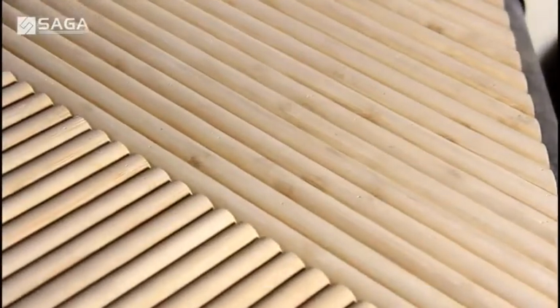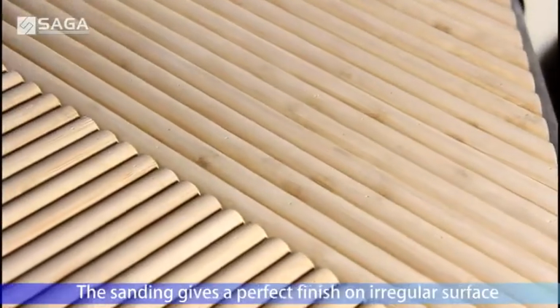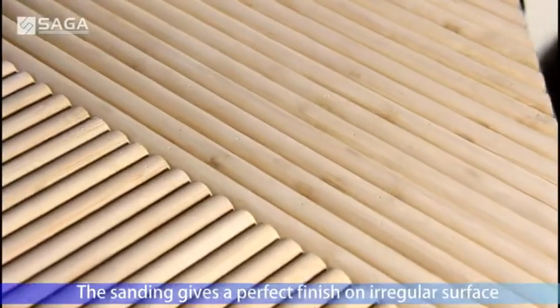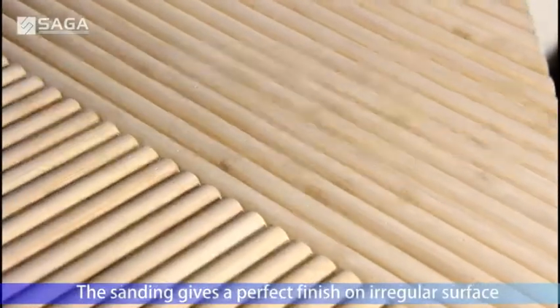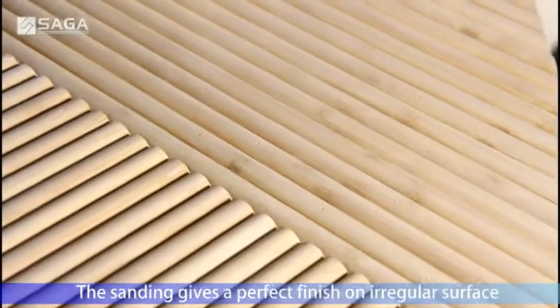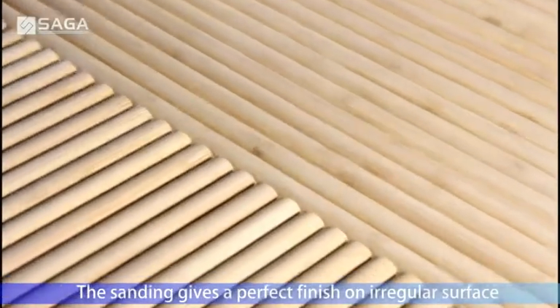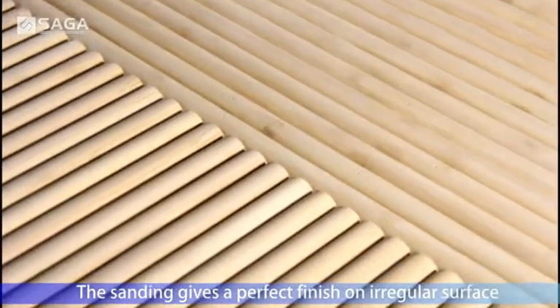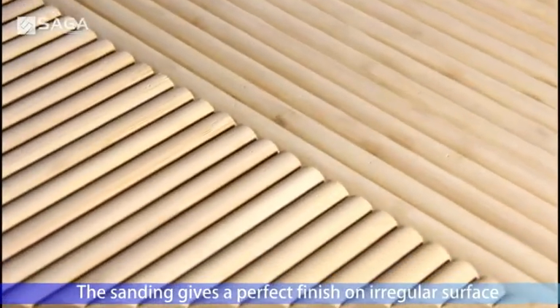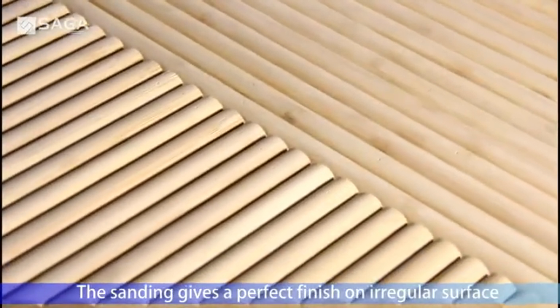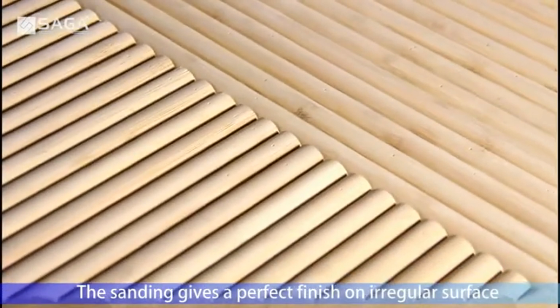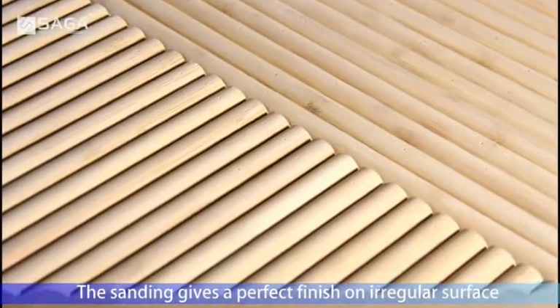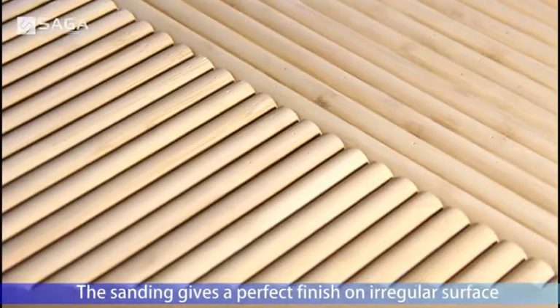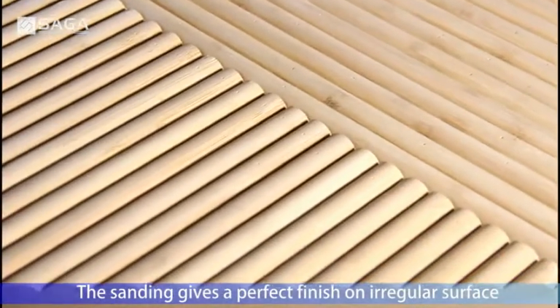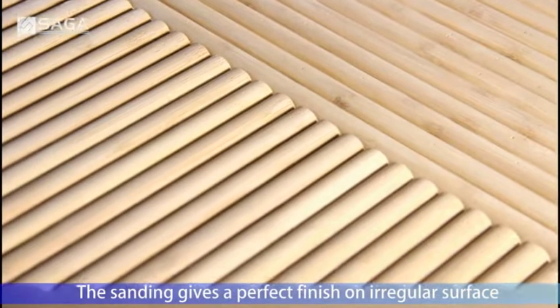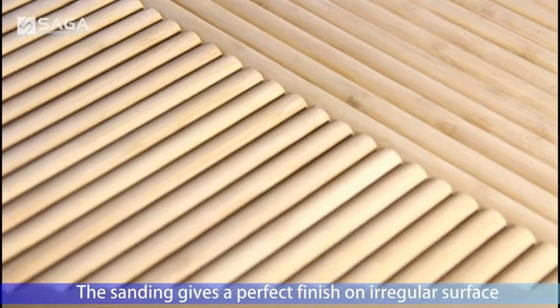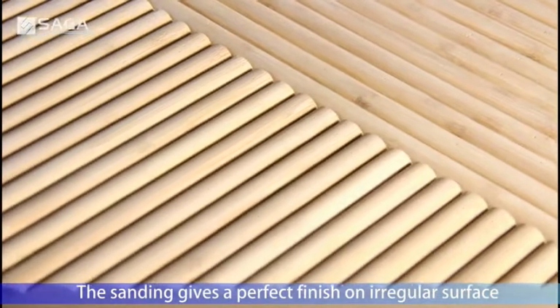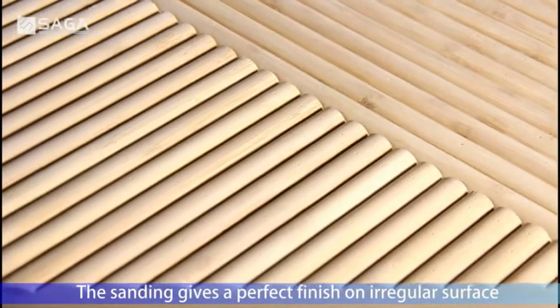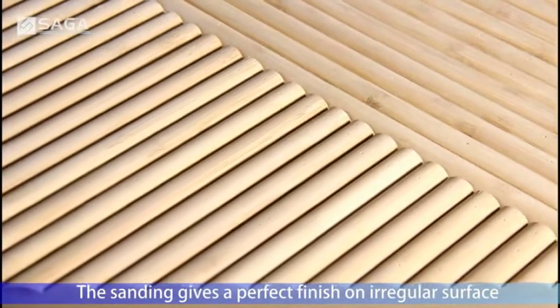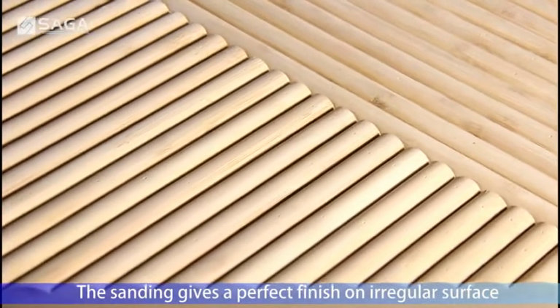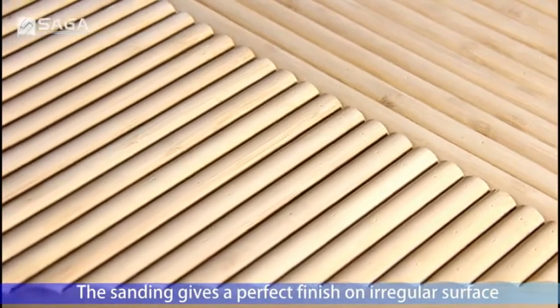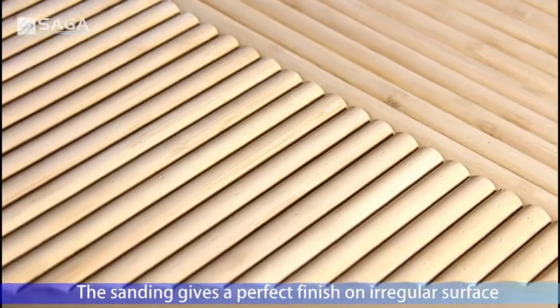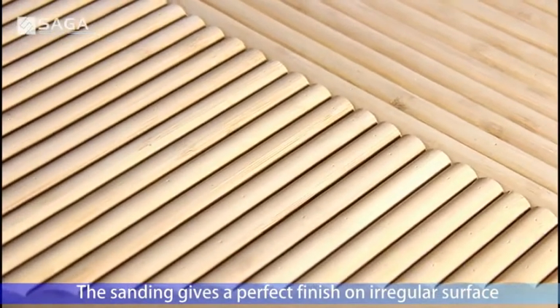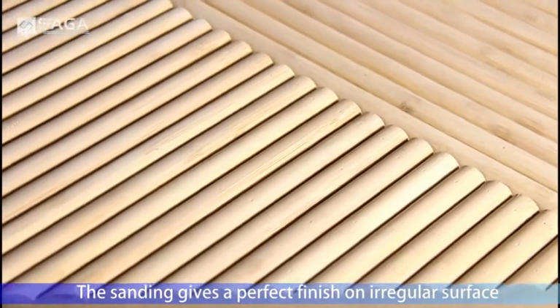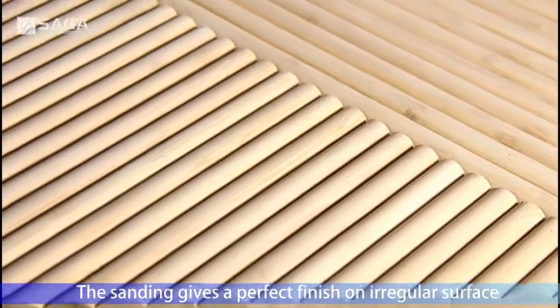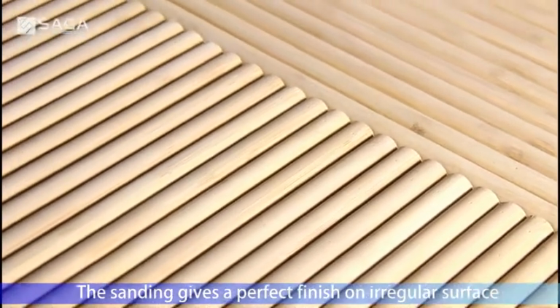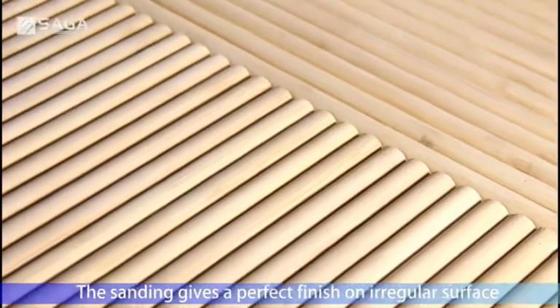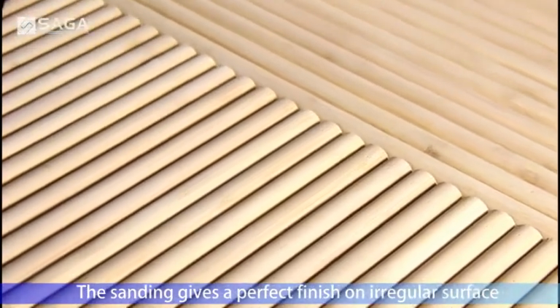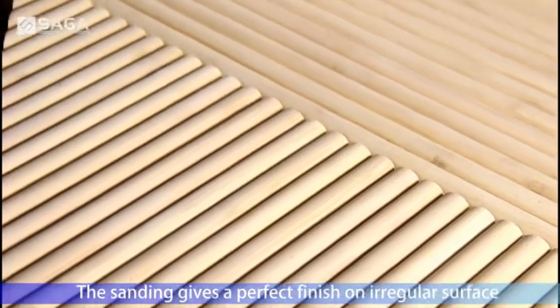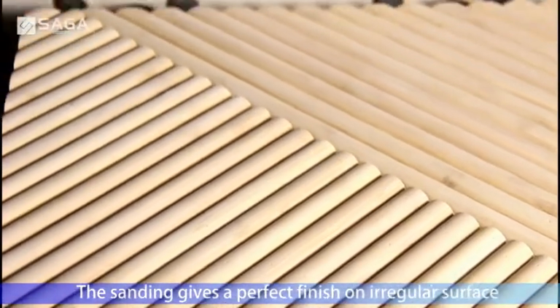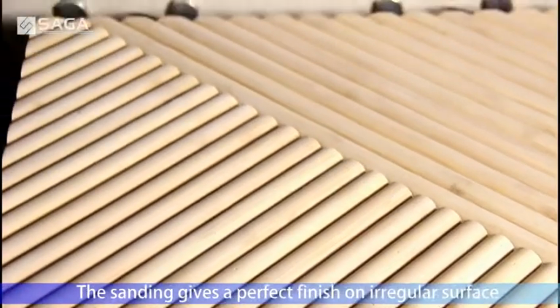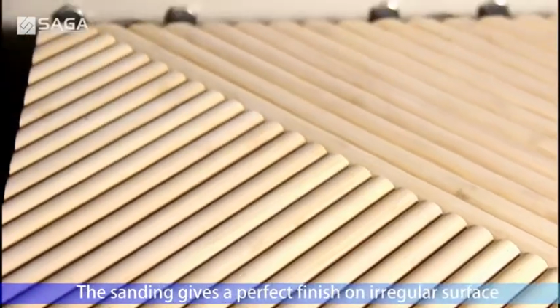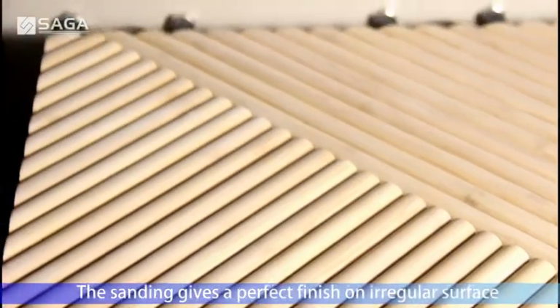So you can see the sanding gives a perfect finish on an irregular surface.